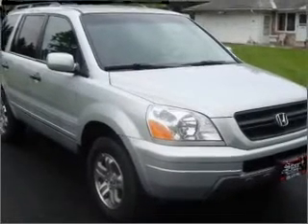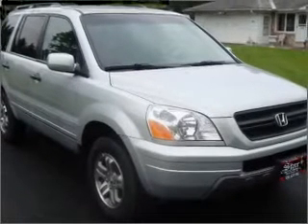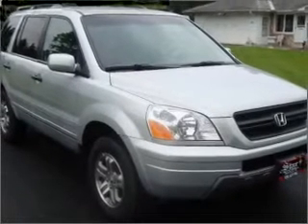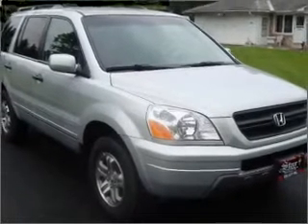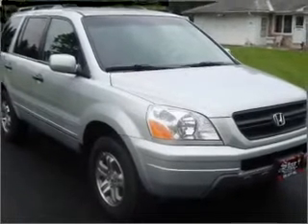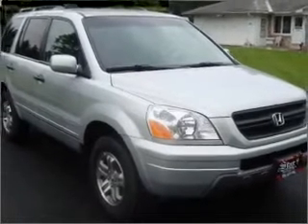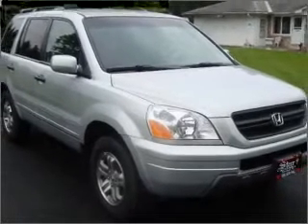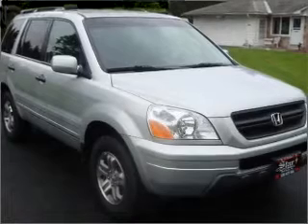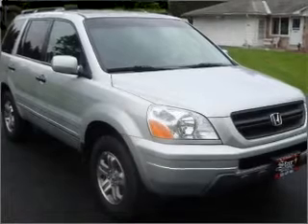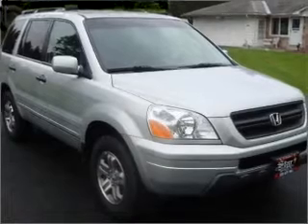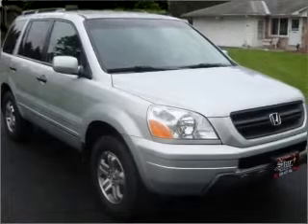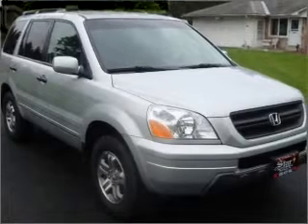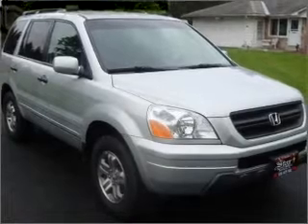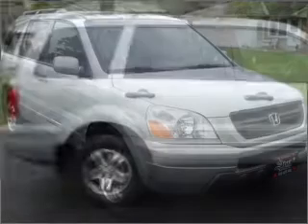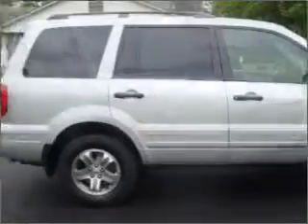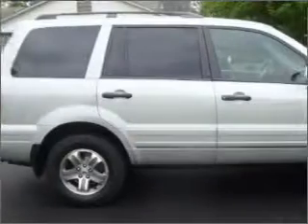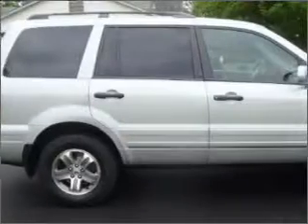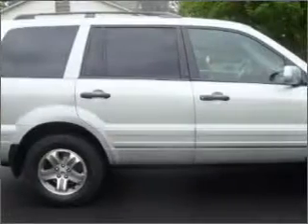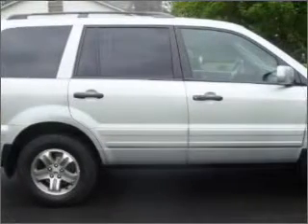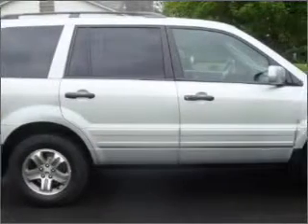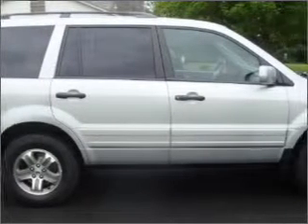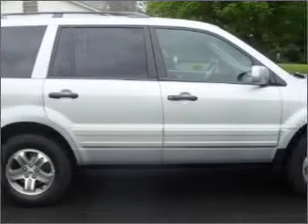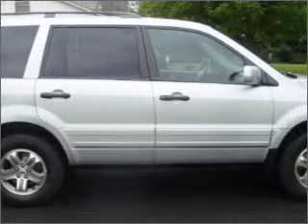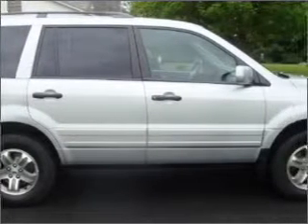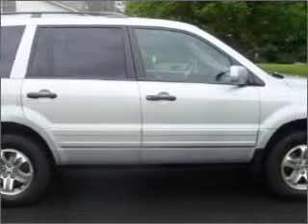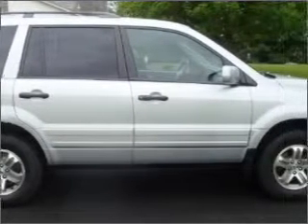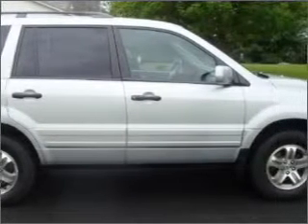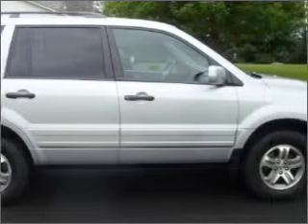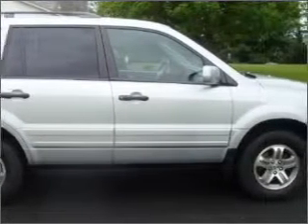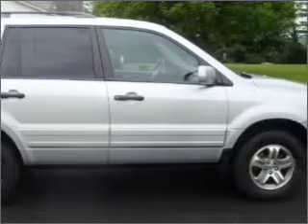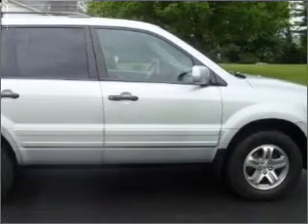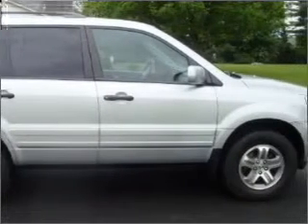Stand out from the crowd with premium wheels. Brake safely with the anti-lock braking system.